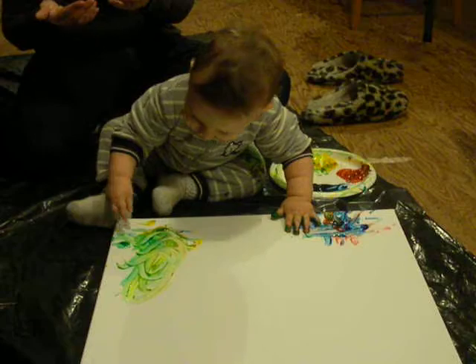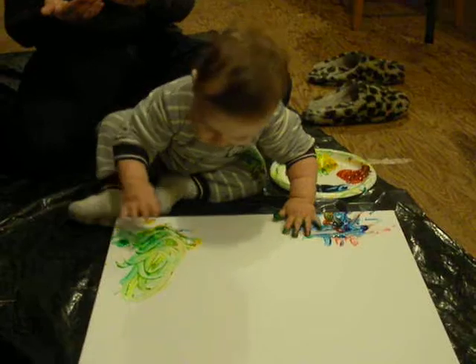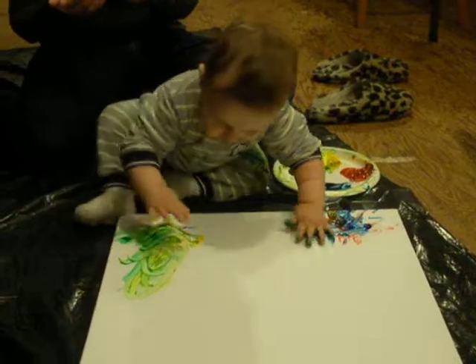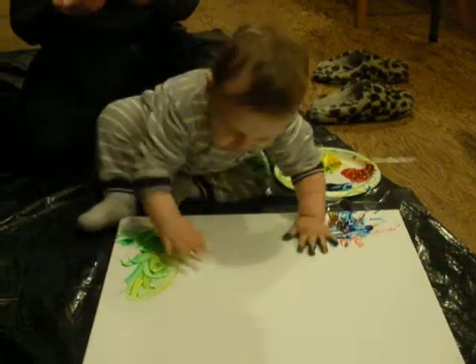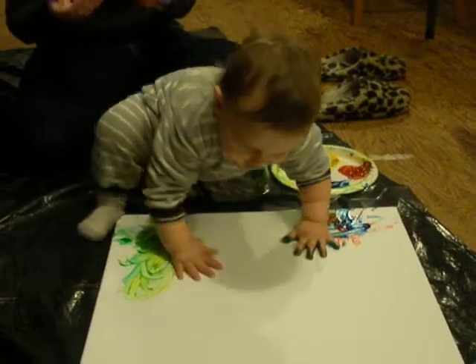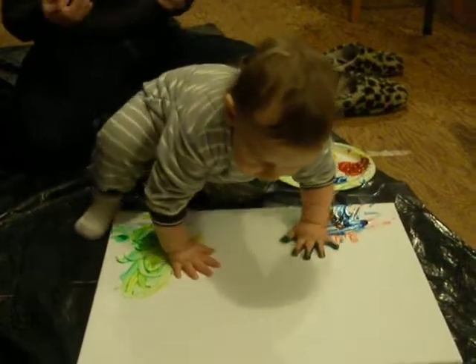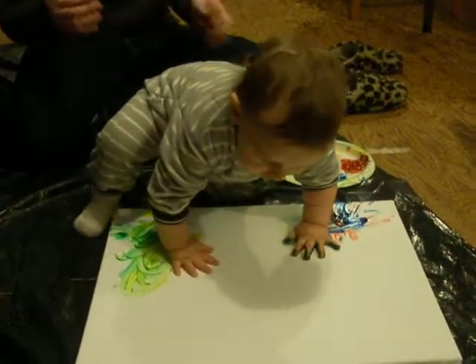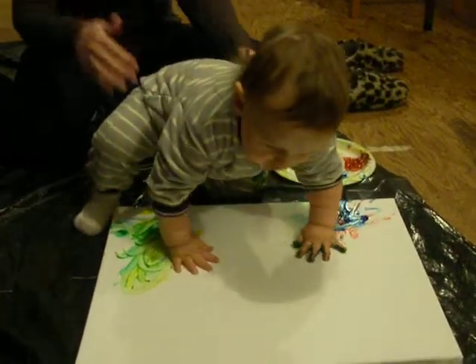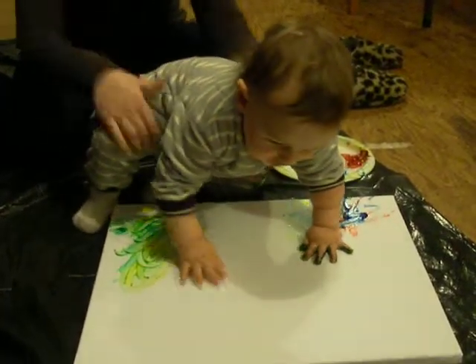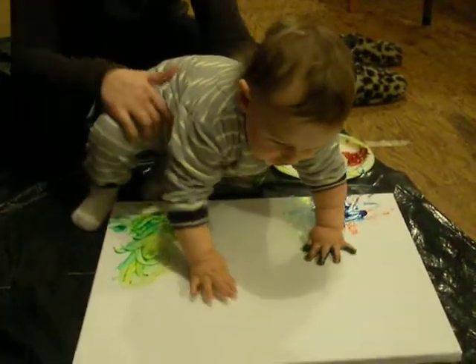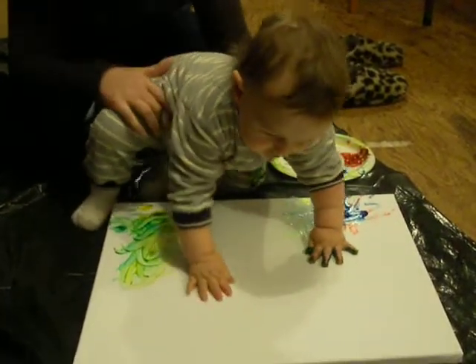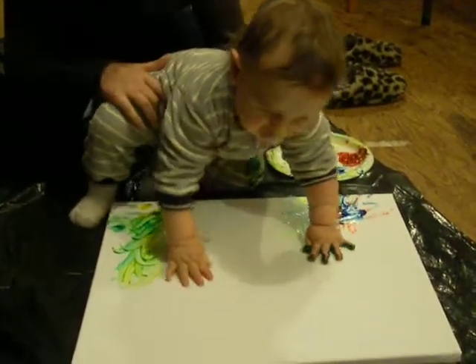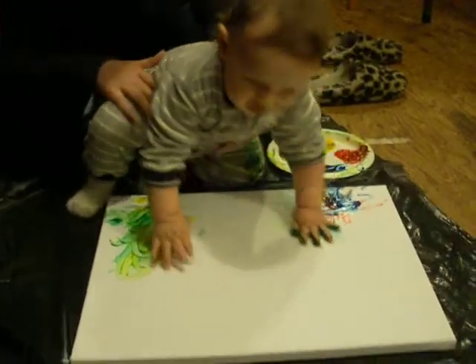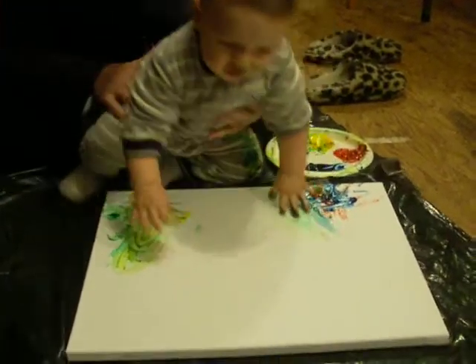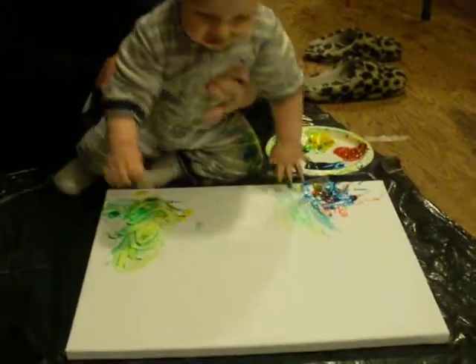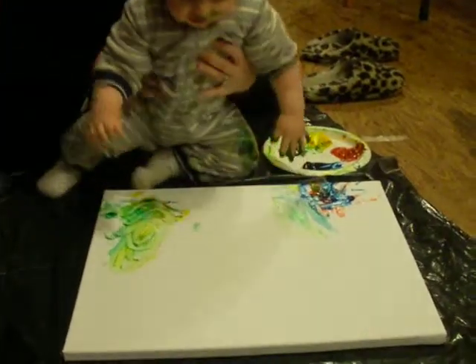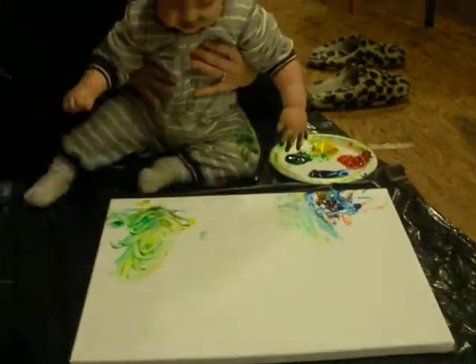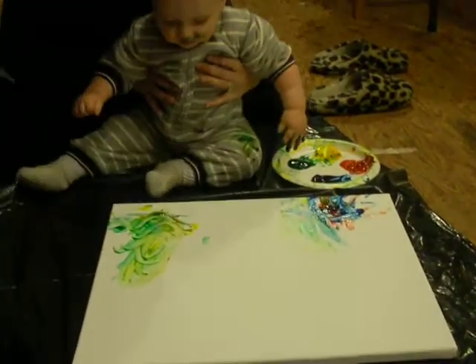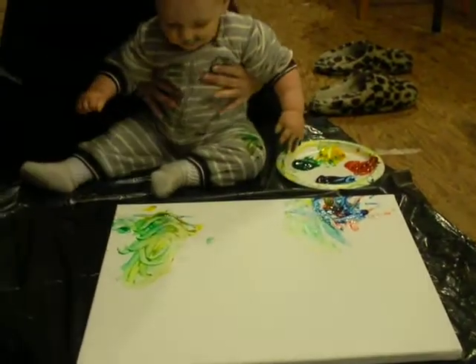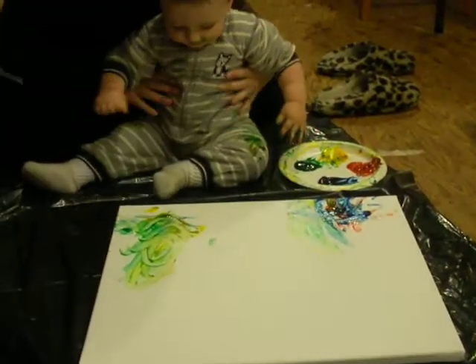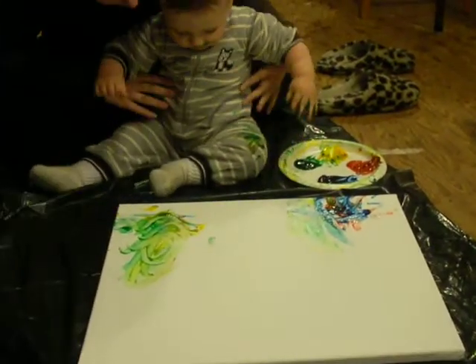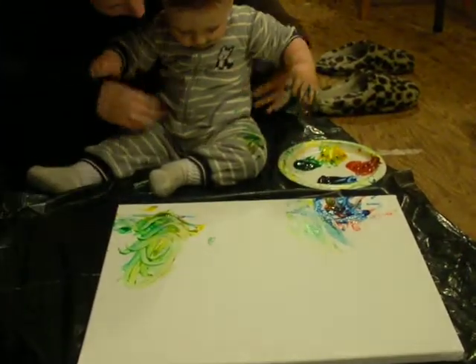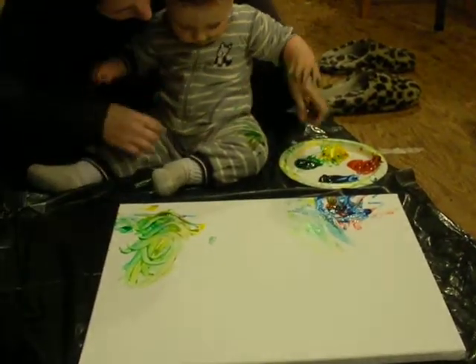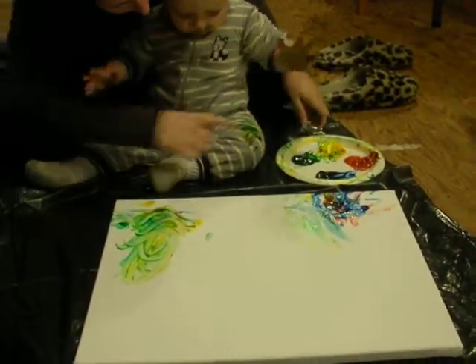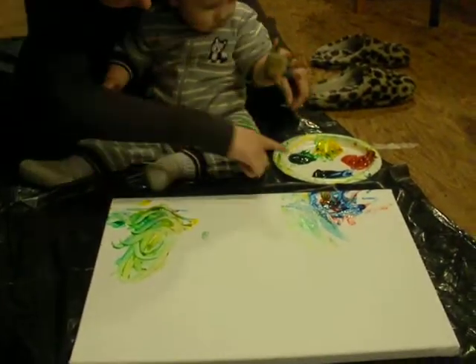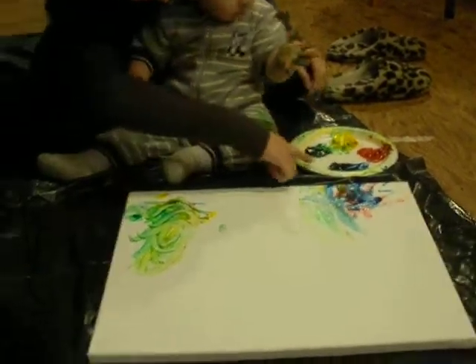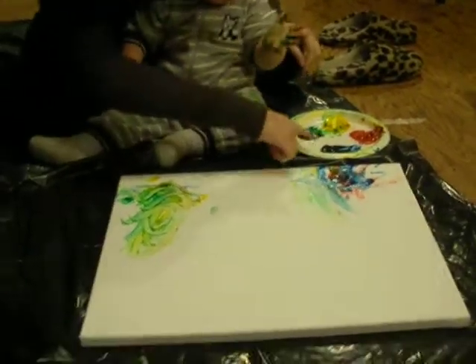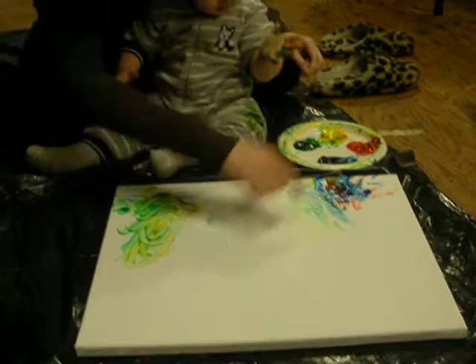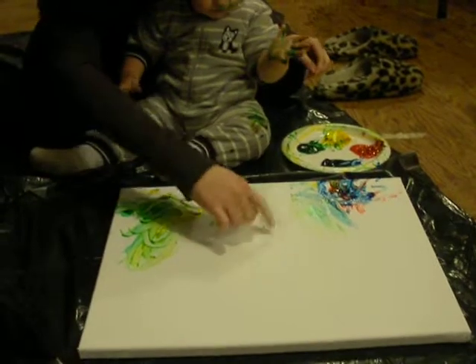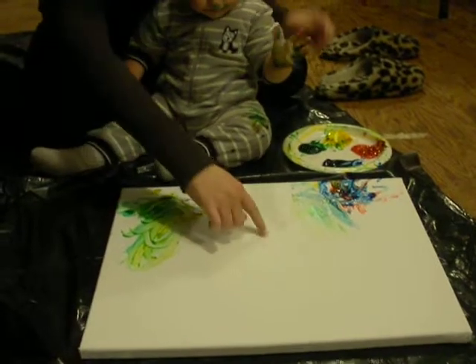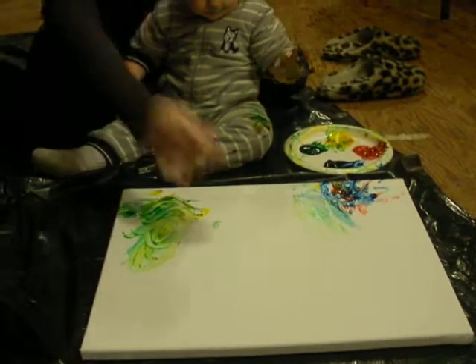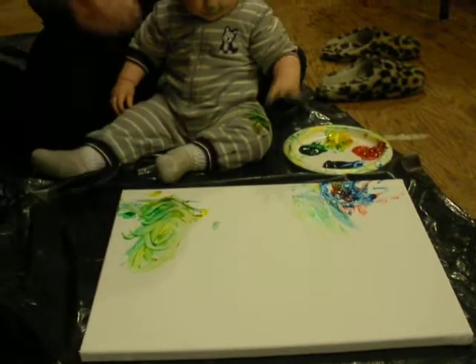And then it counts down. Honey, here, get more paint. And then on here.